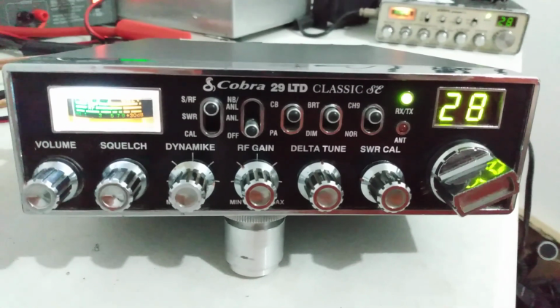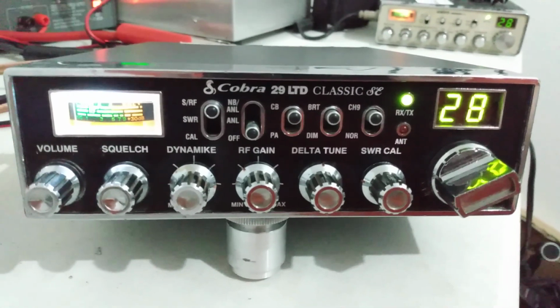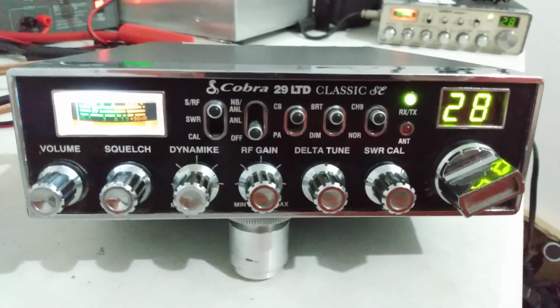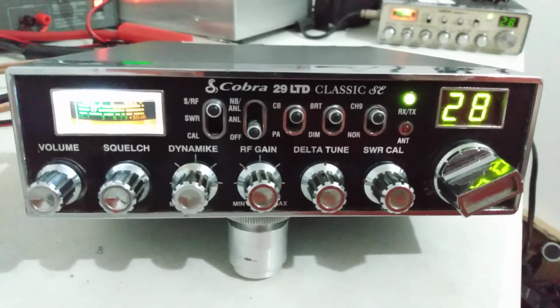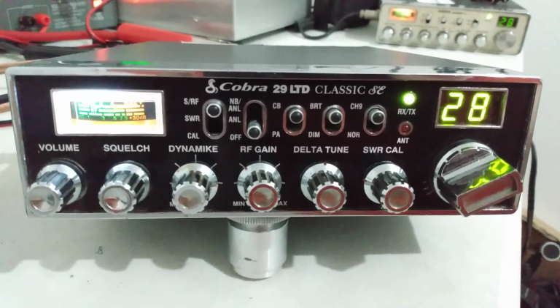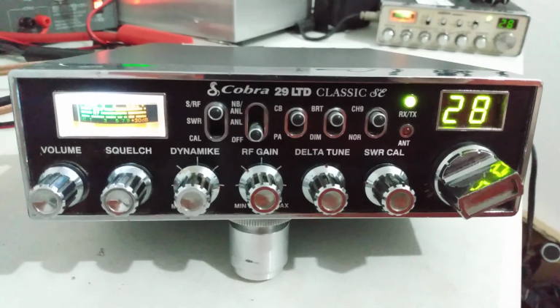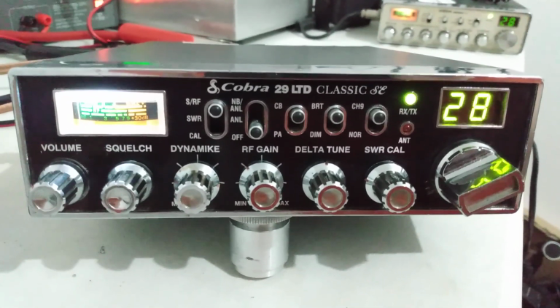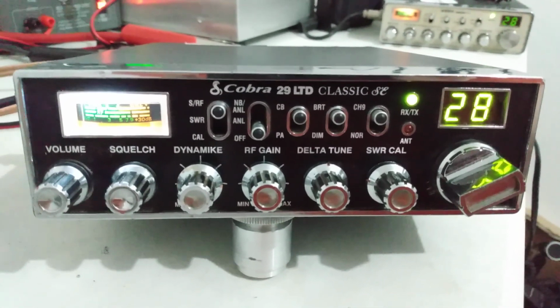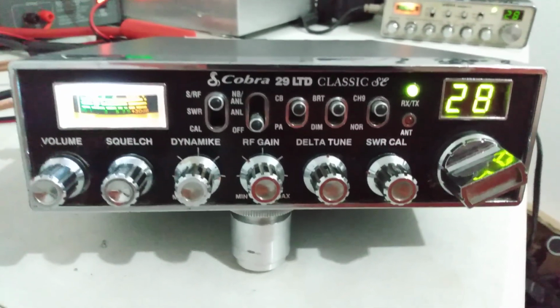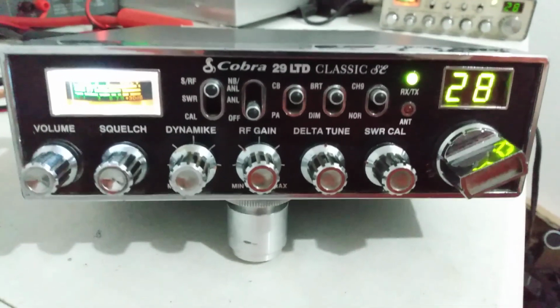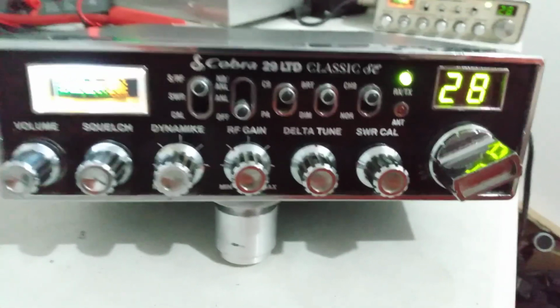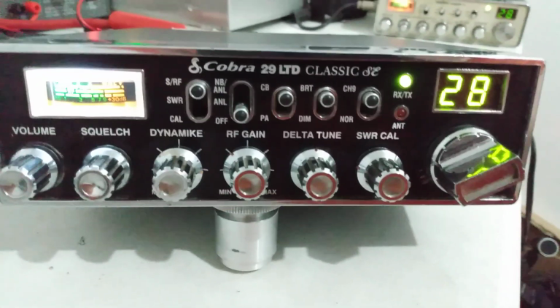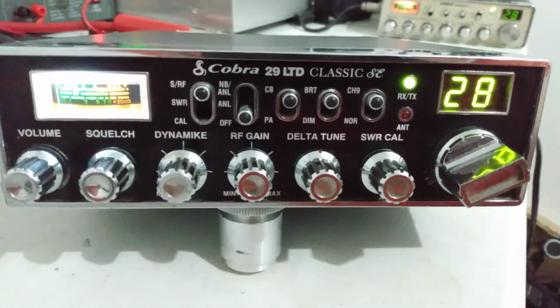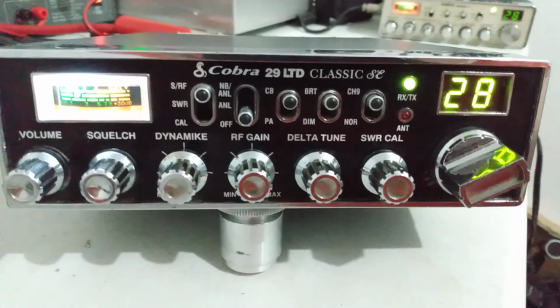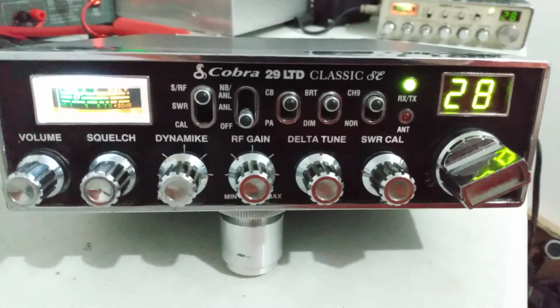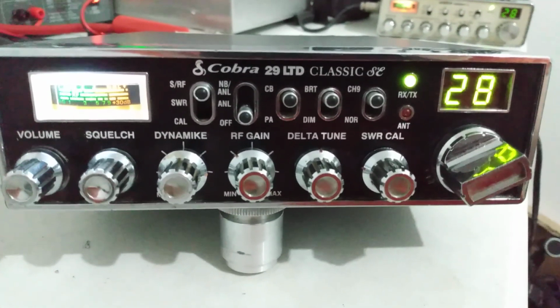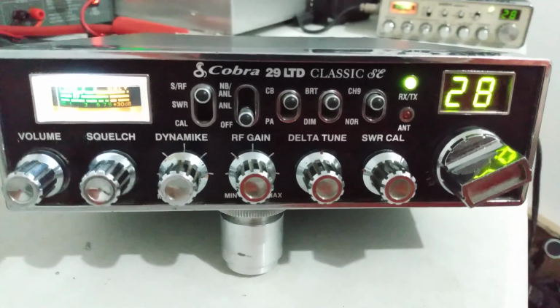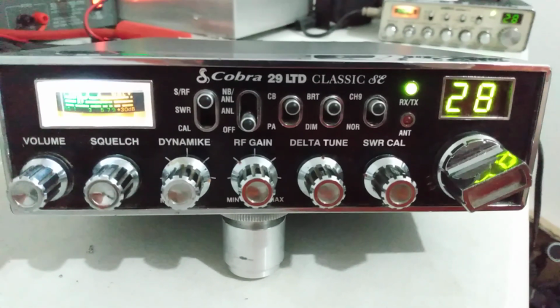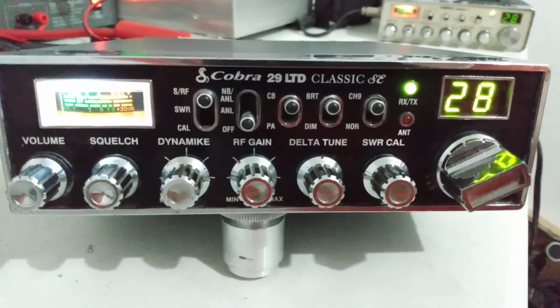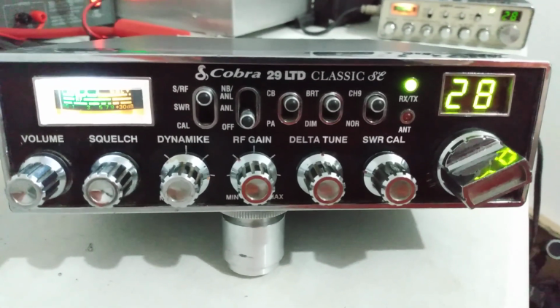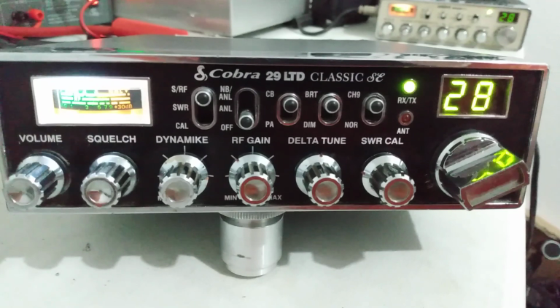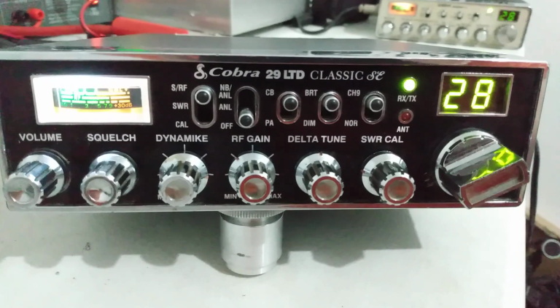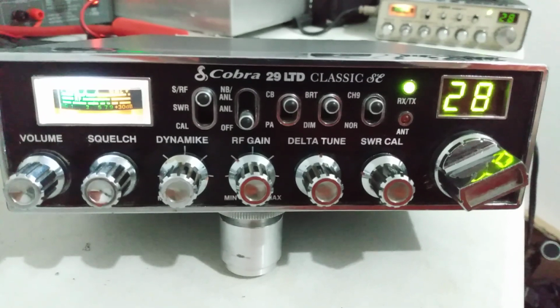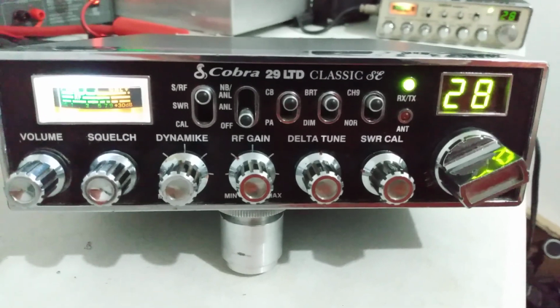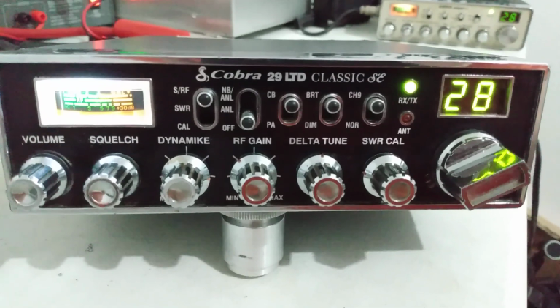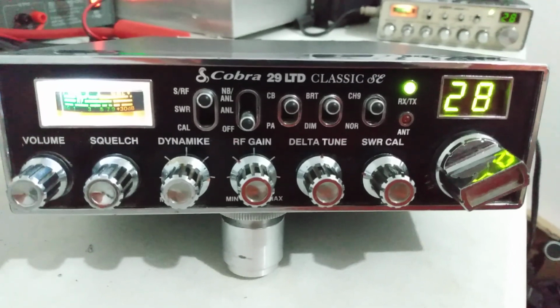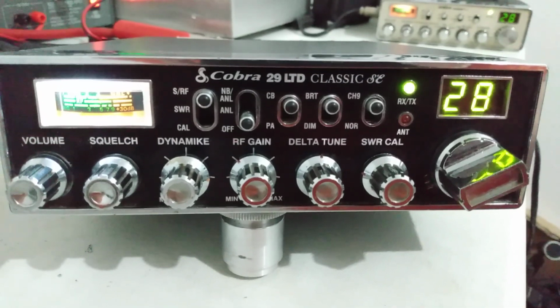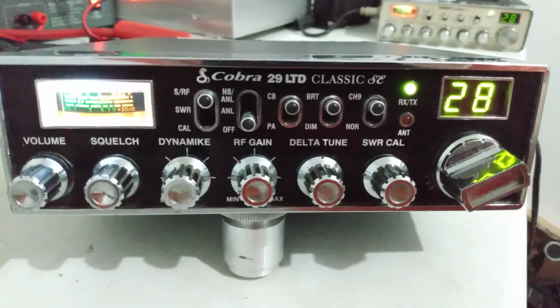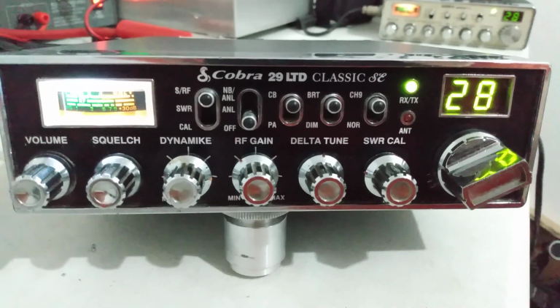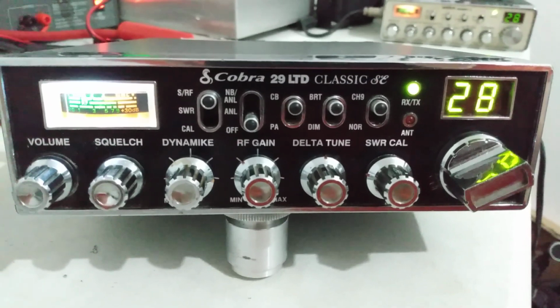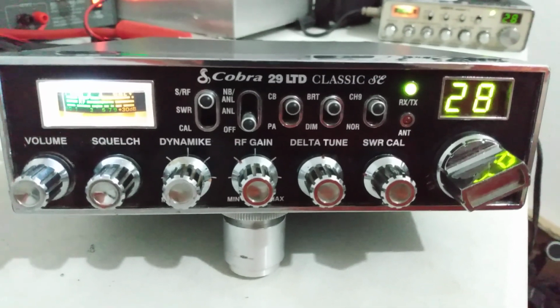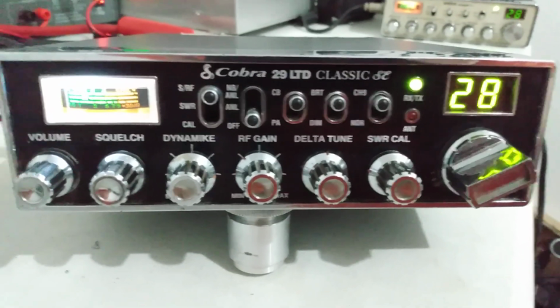Hey, what's going on out there, everybody? Rooster here in Tennessee looking at this Cobra 29 LTD Classic SE.